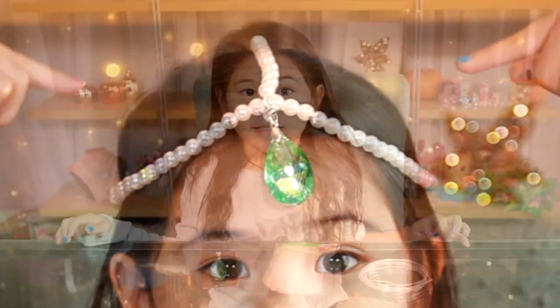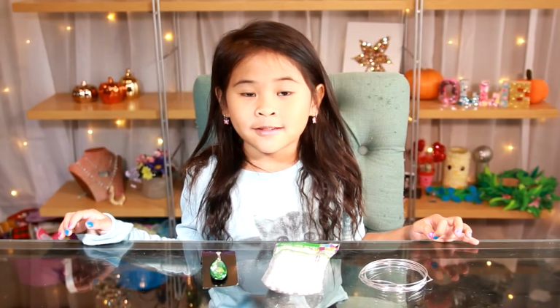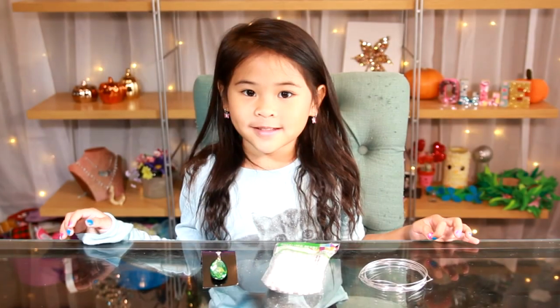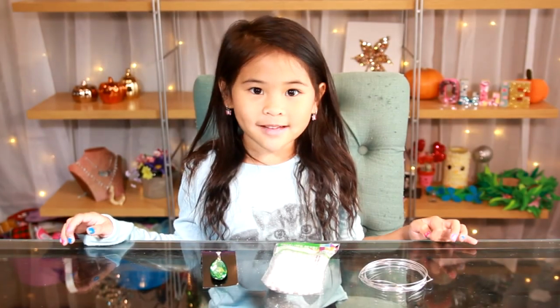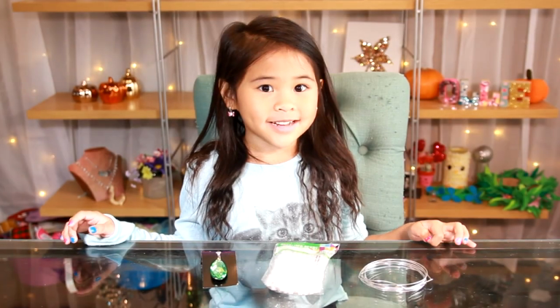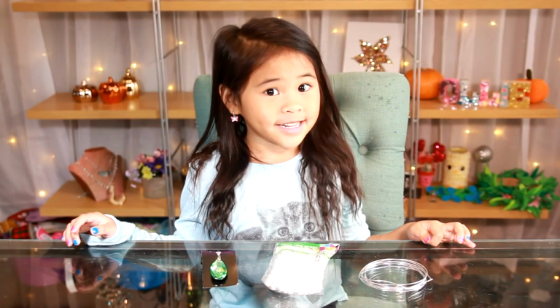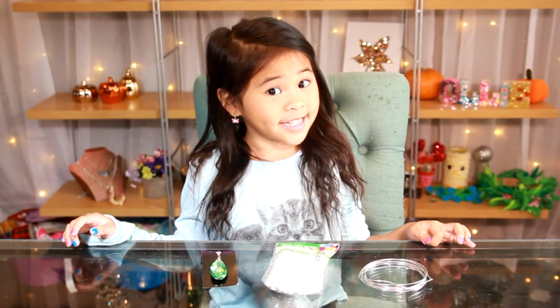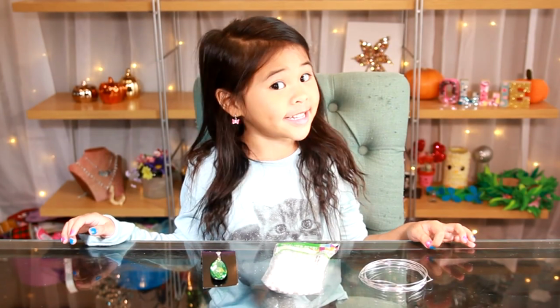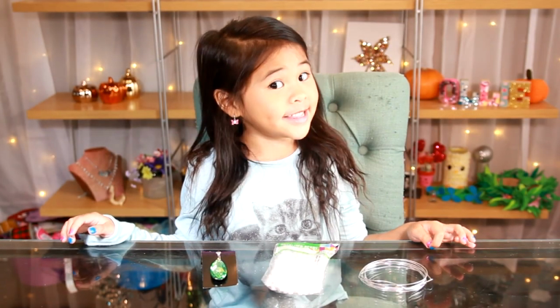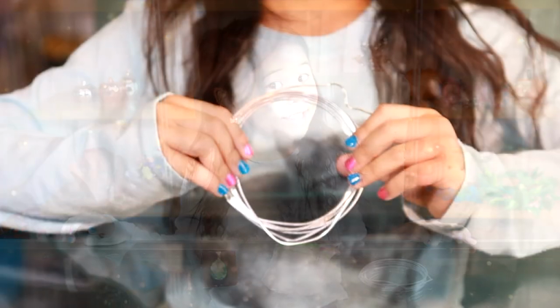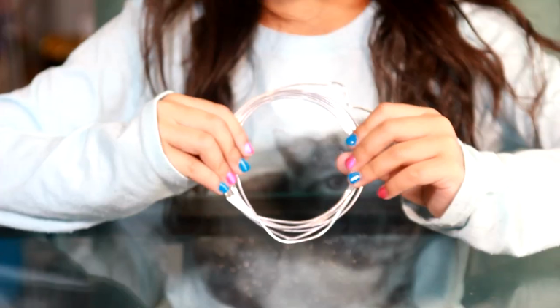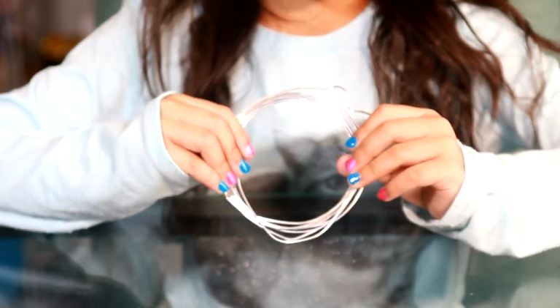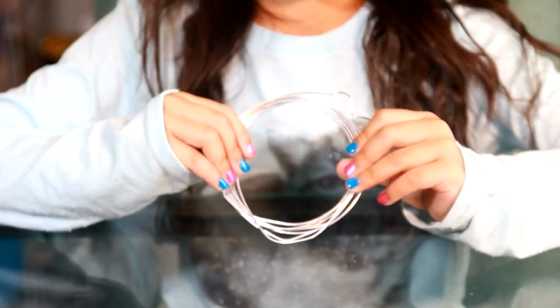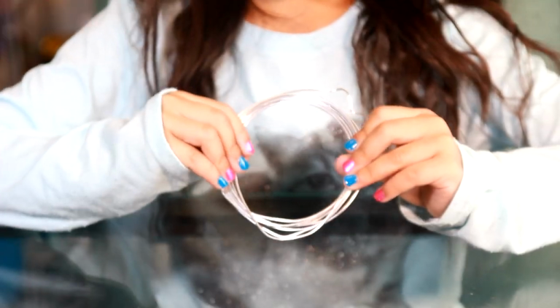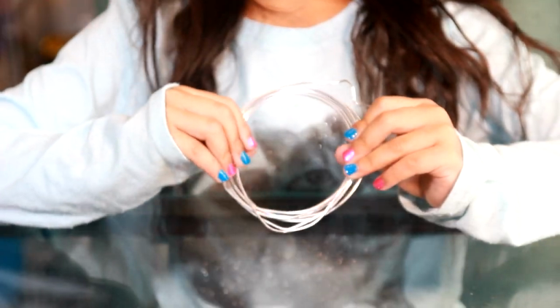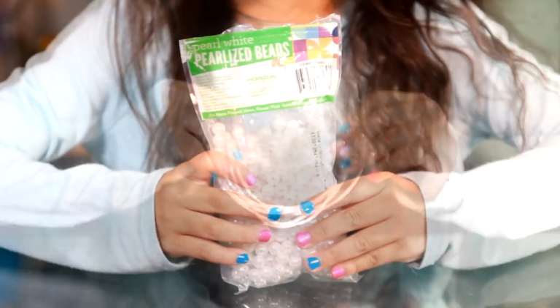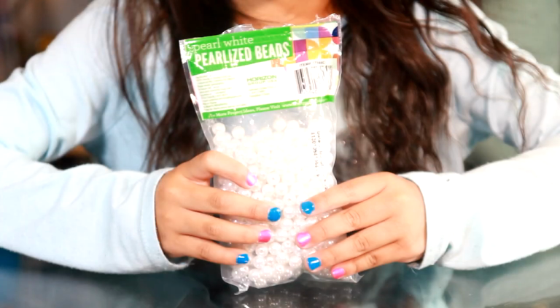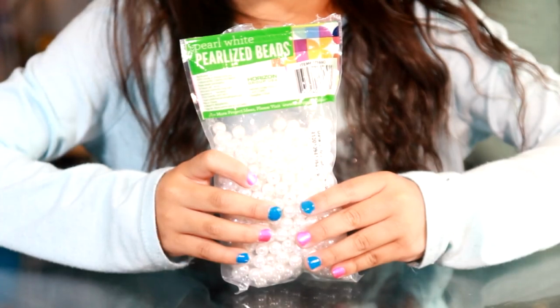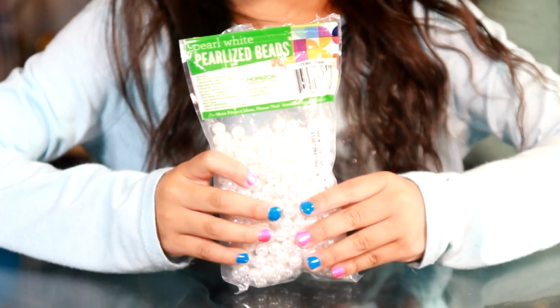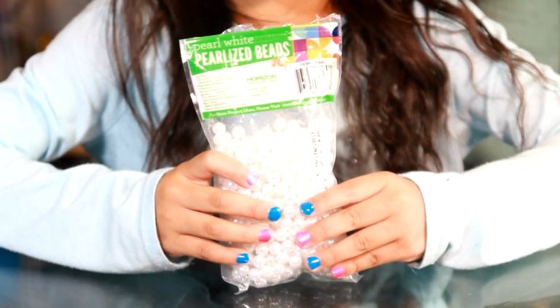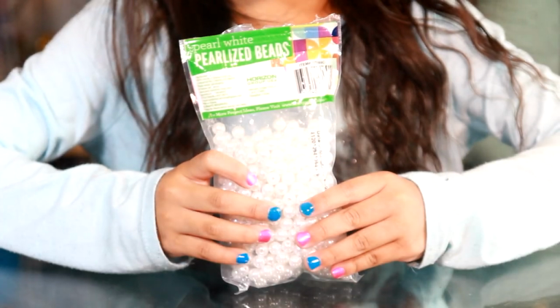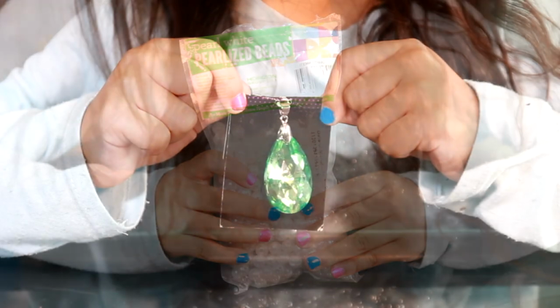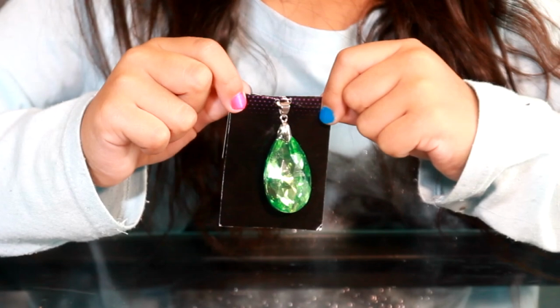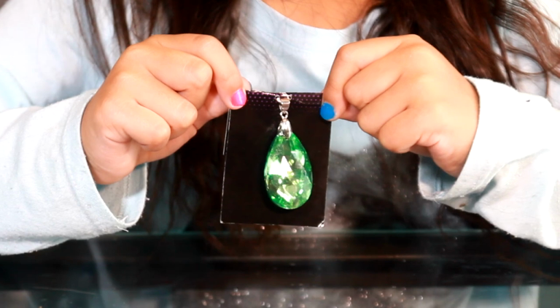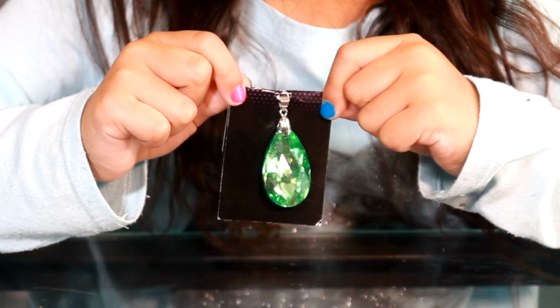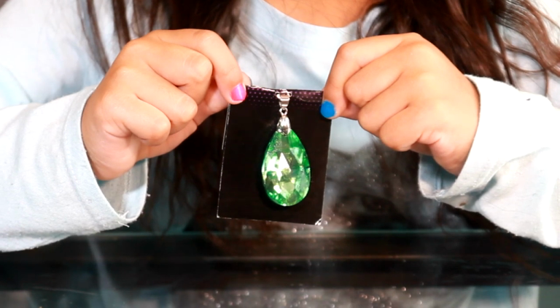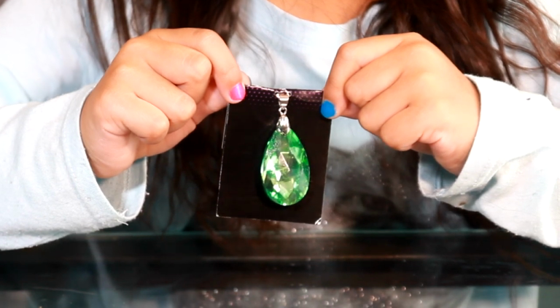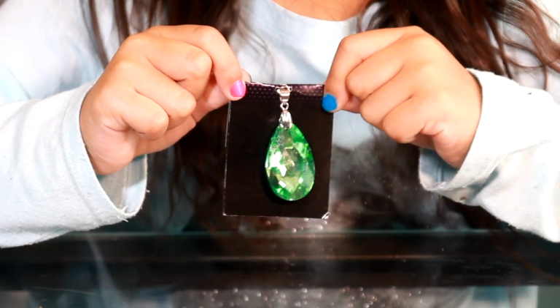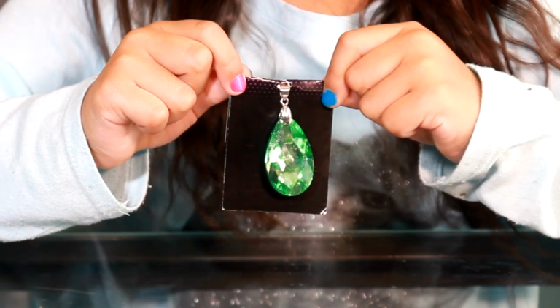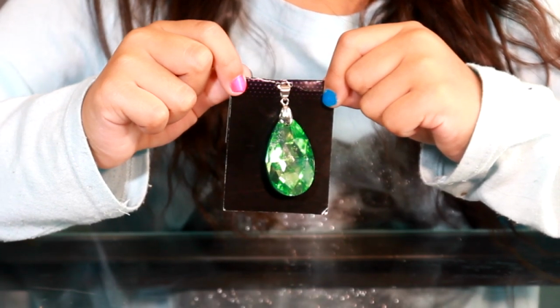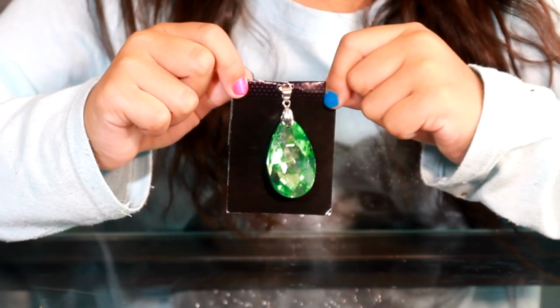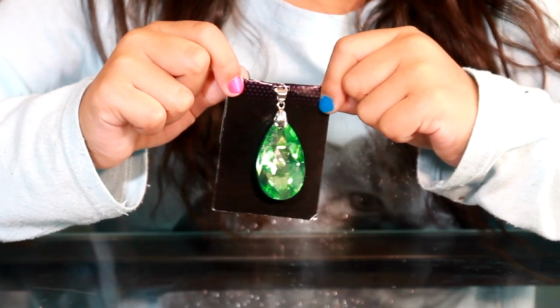Today we're going to need wire, pearl beads, and a green crystal.